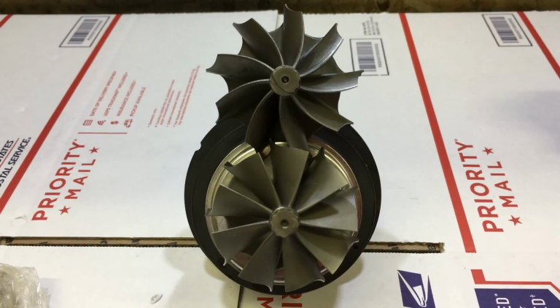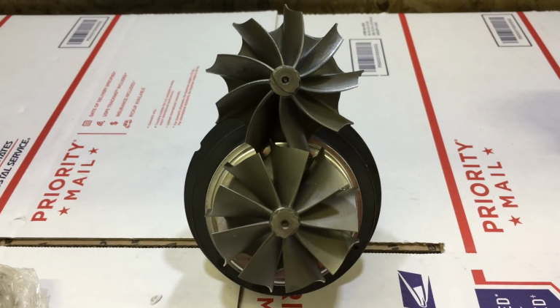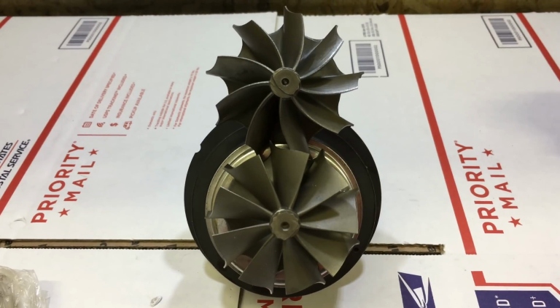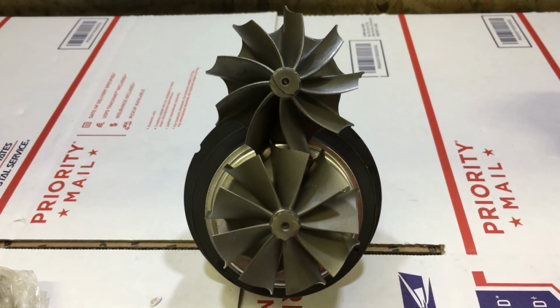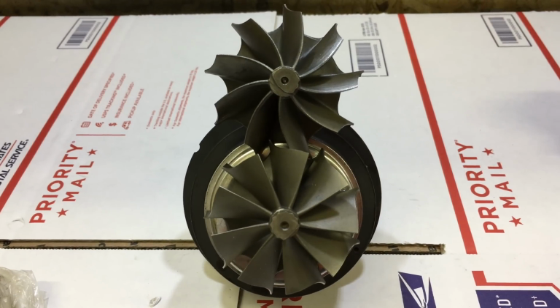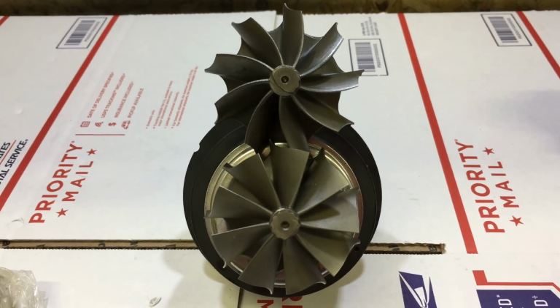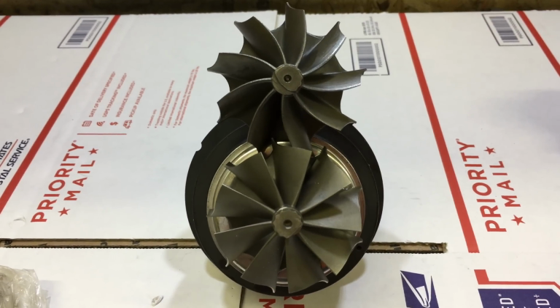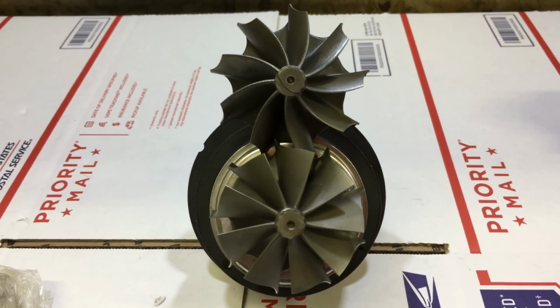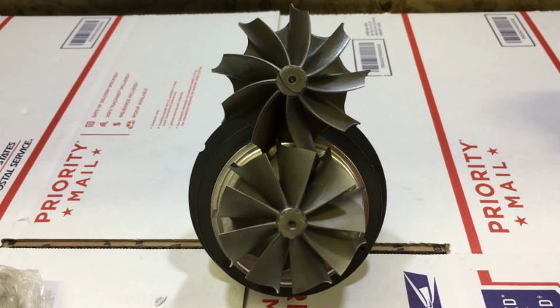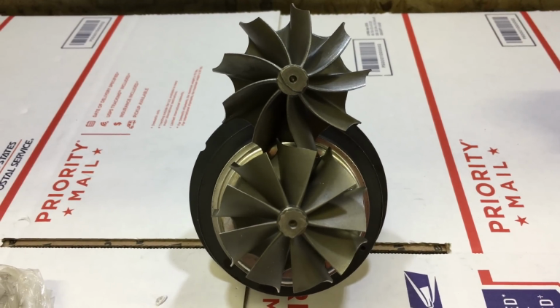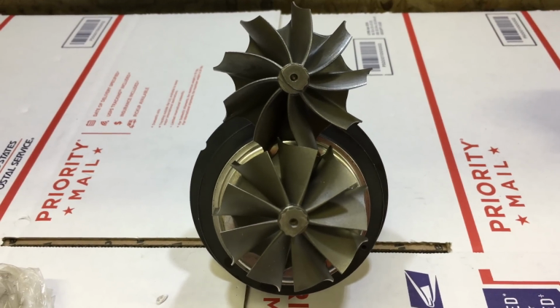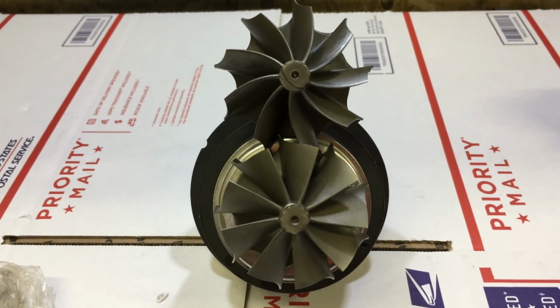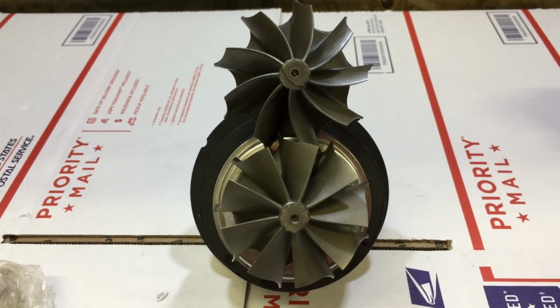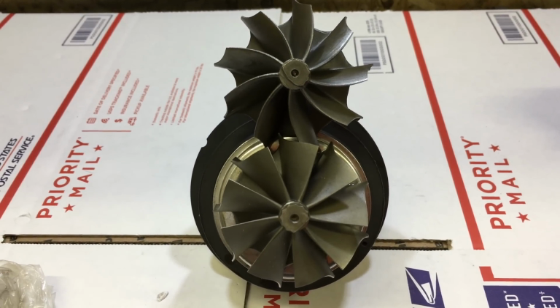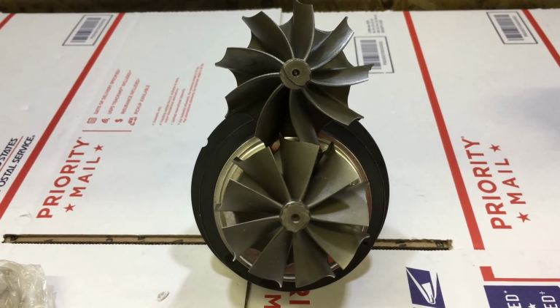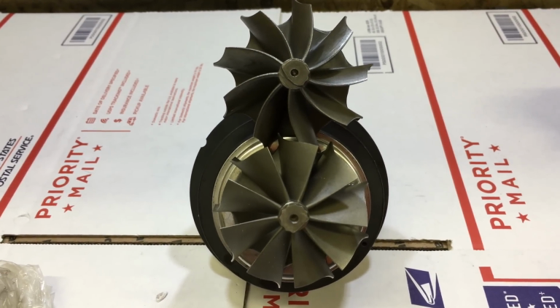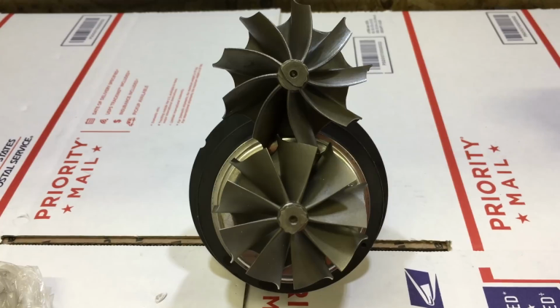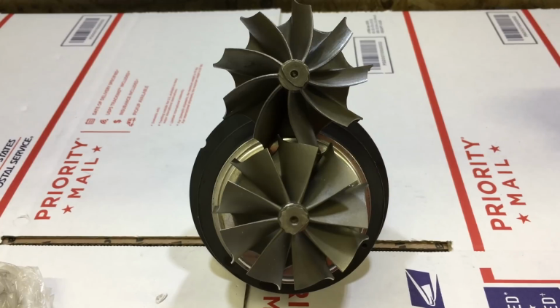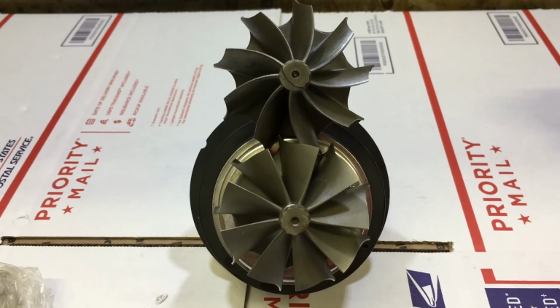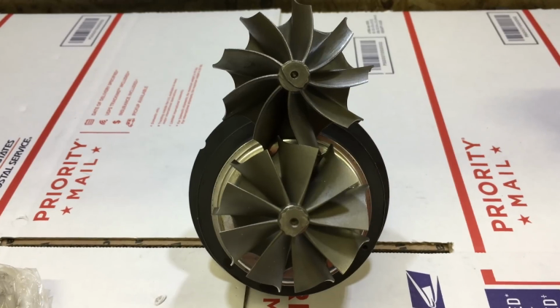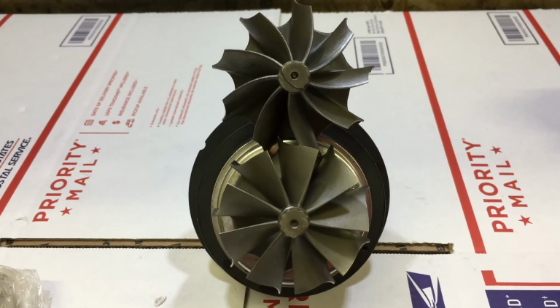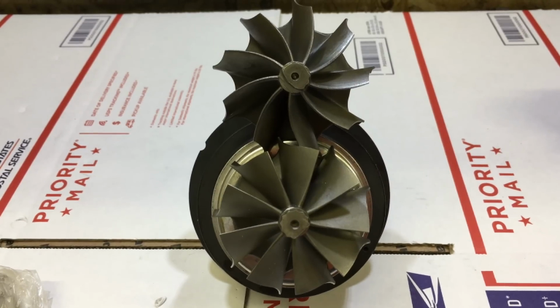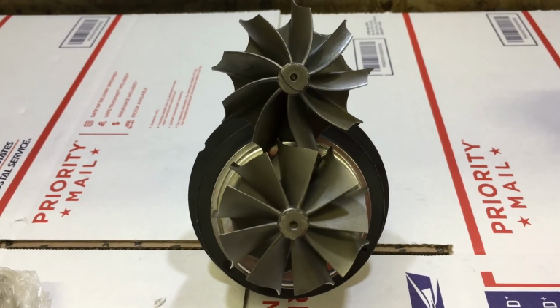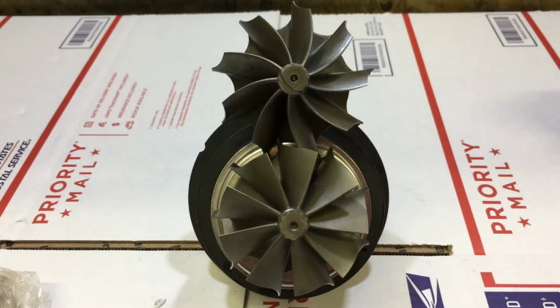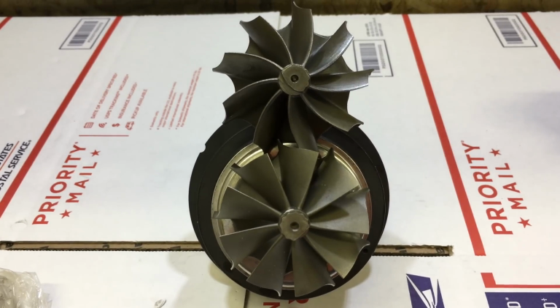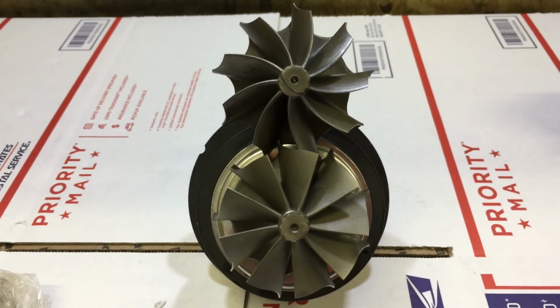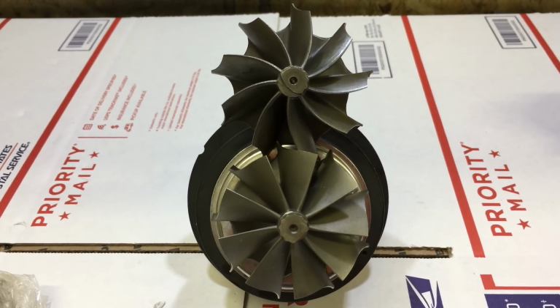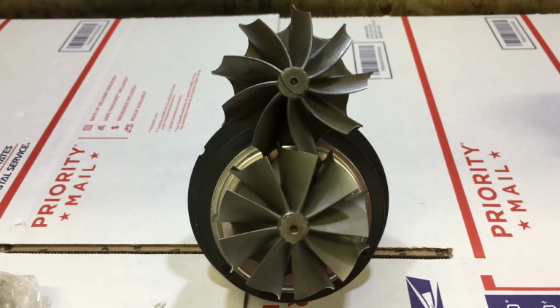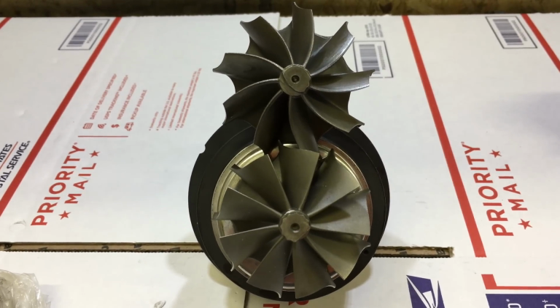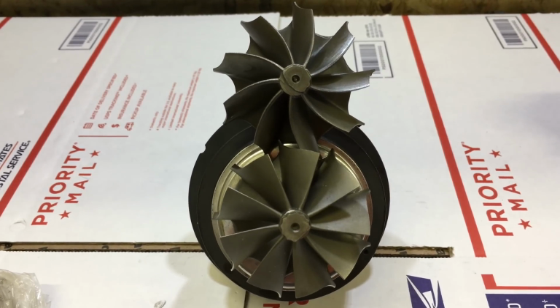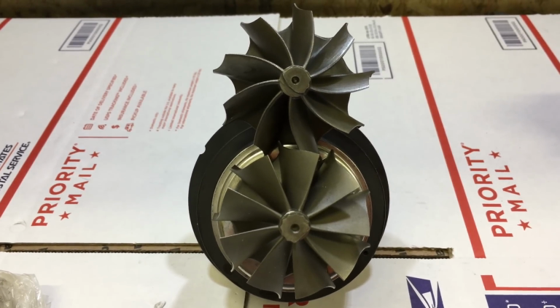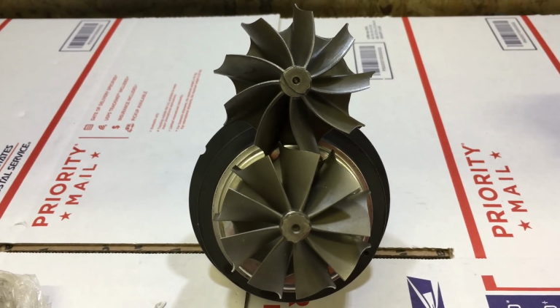Here's a look at the comparison of the nine-blade clip turbine versus the straight blade turbine.